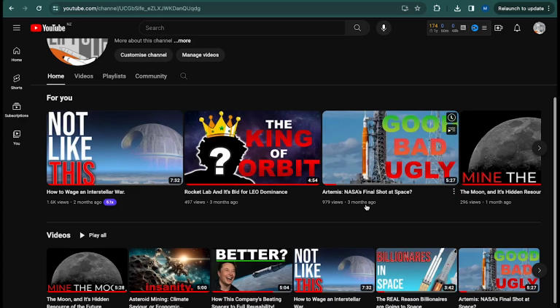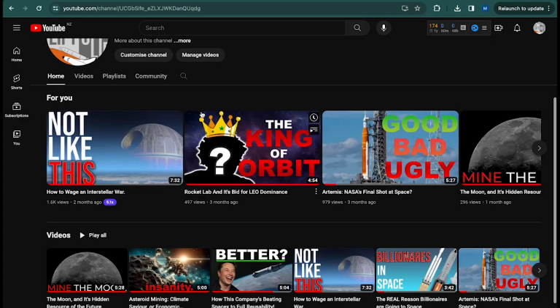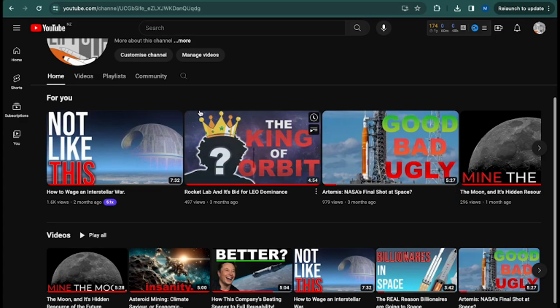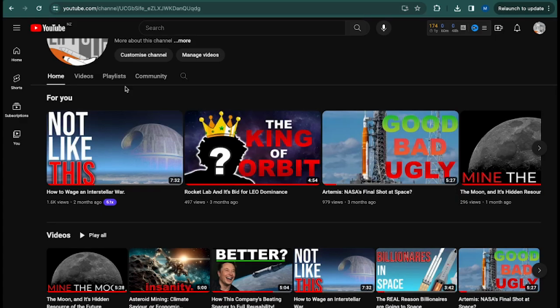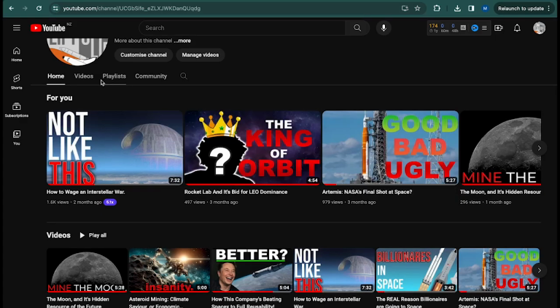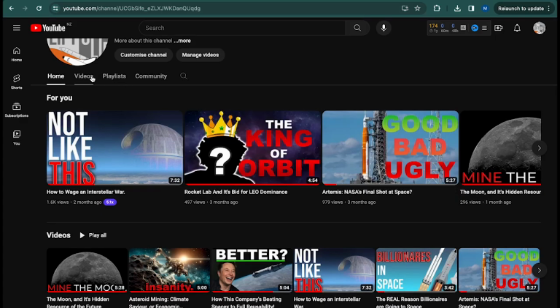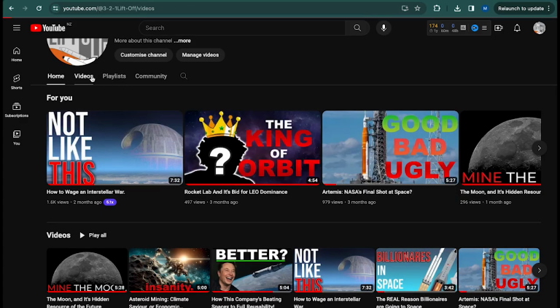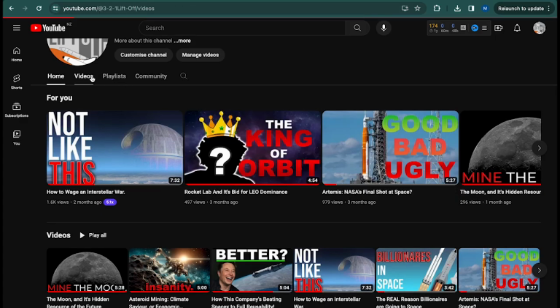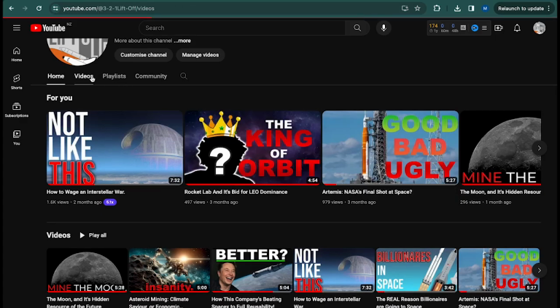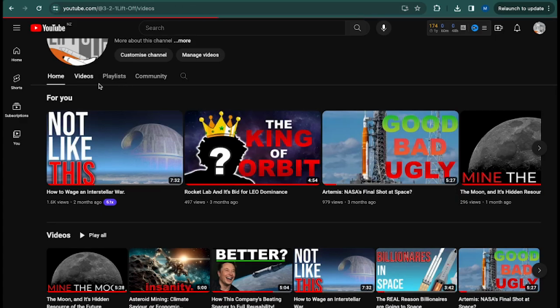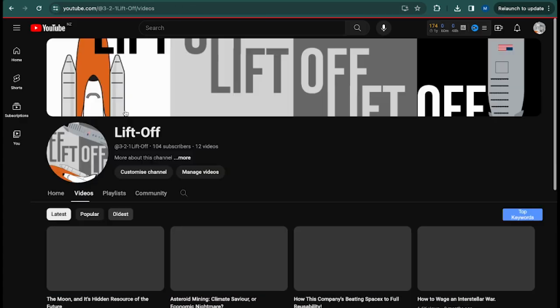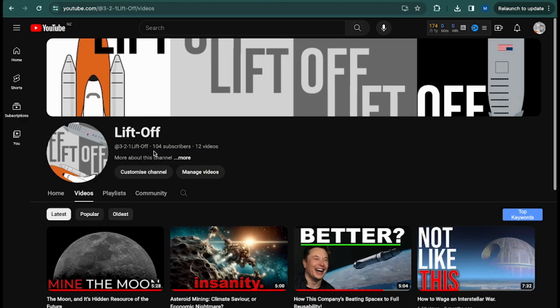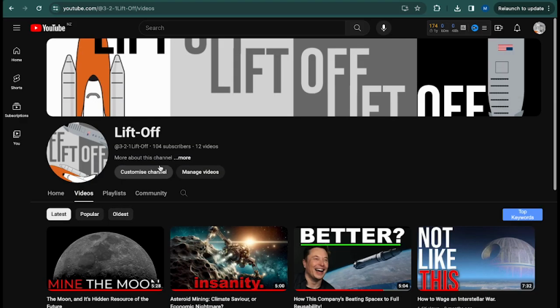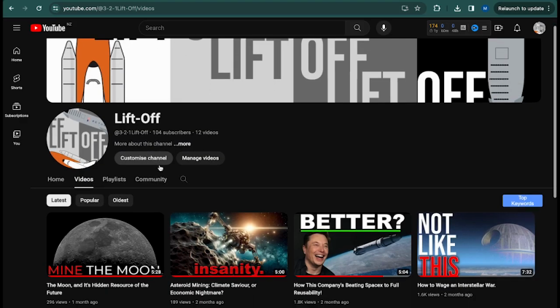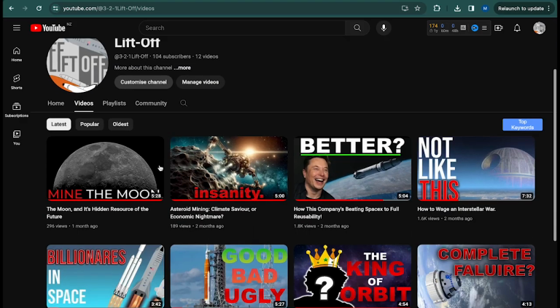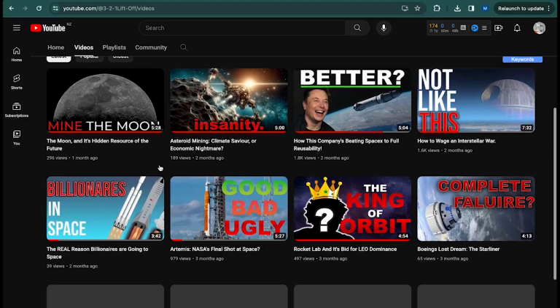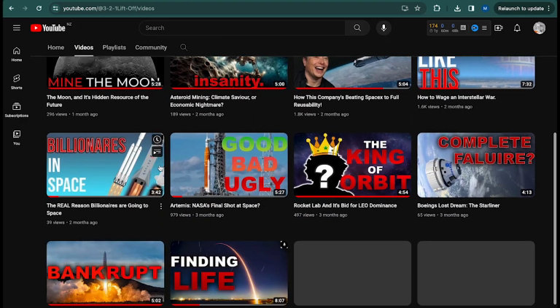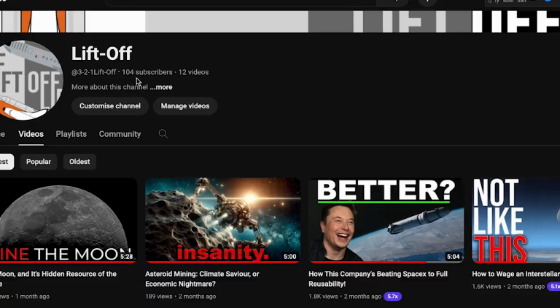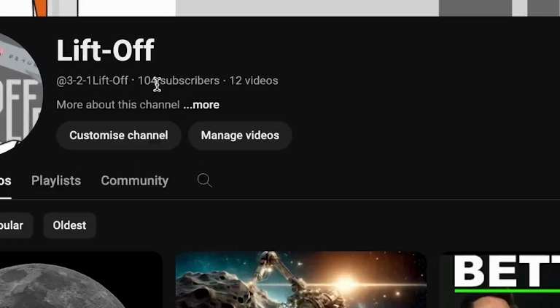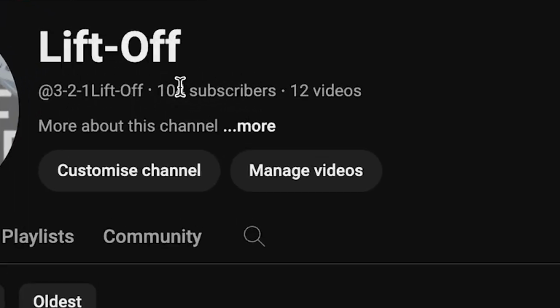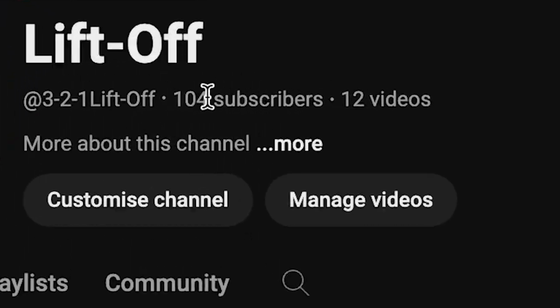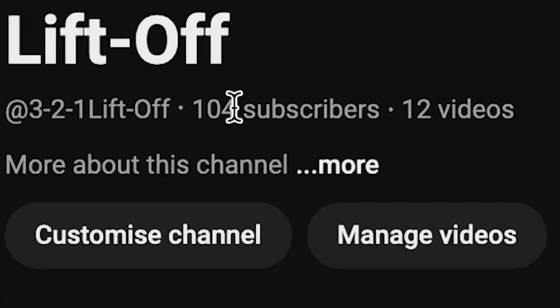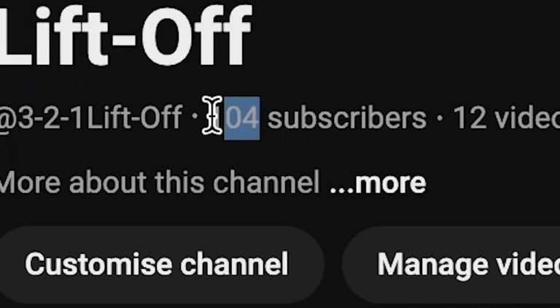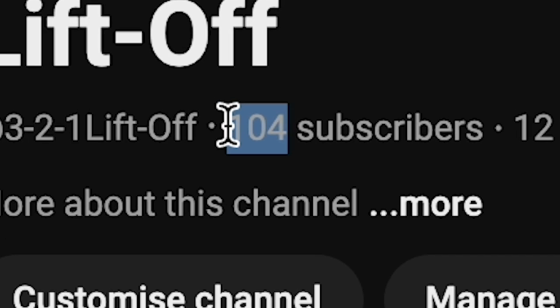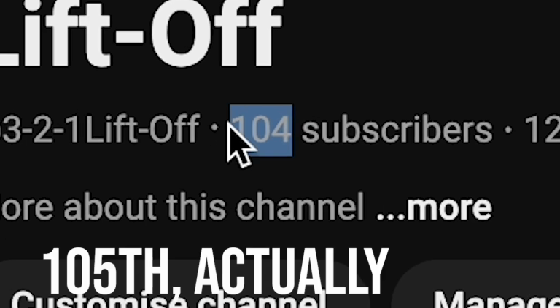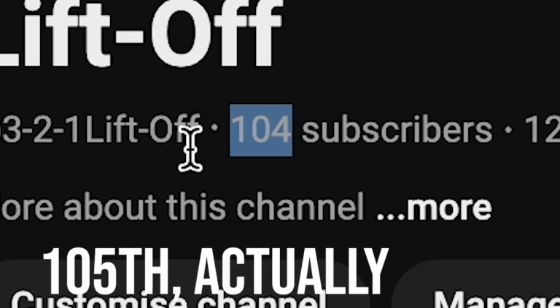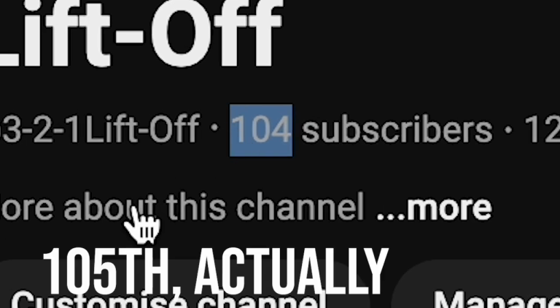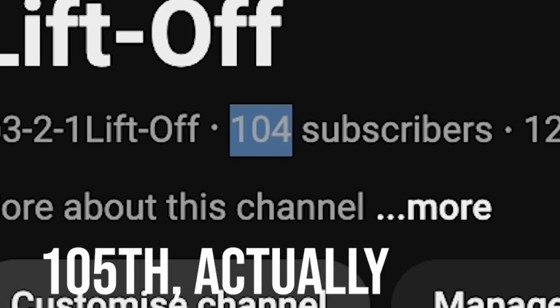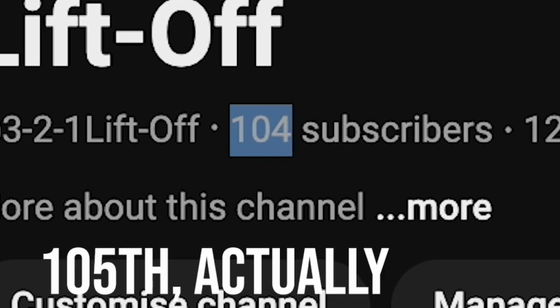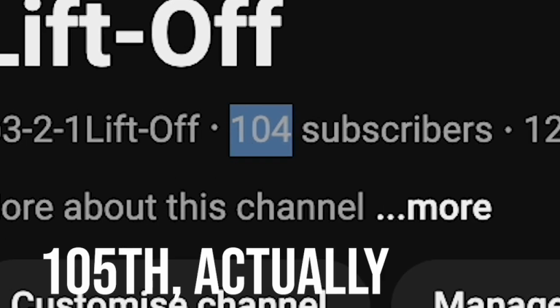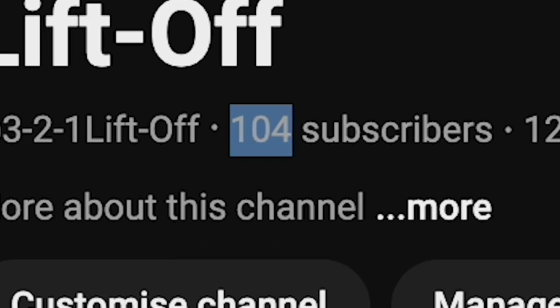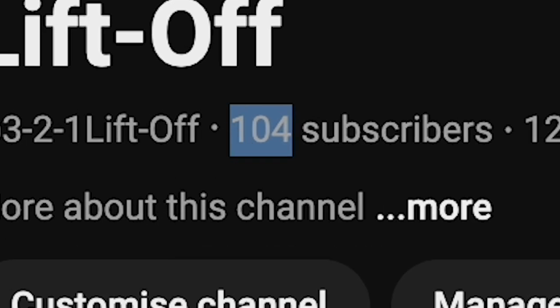If you want to dive deeper into the modern space industry, check out my other videos, and in the meantime, become my 97th subscriber. Cheers!